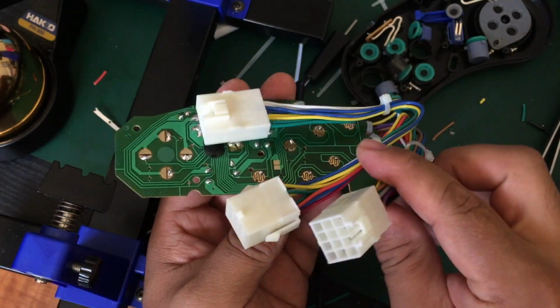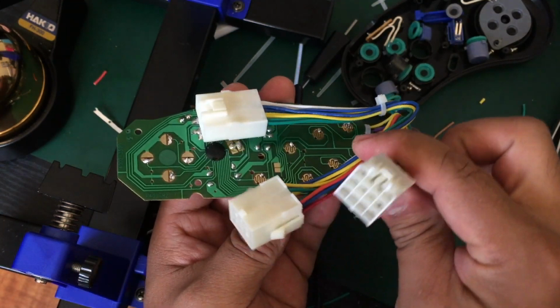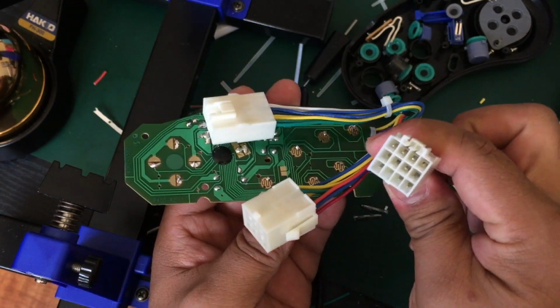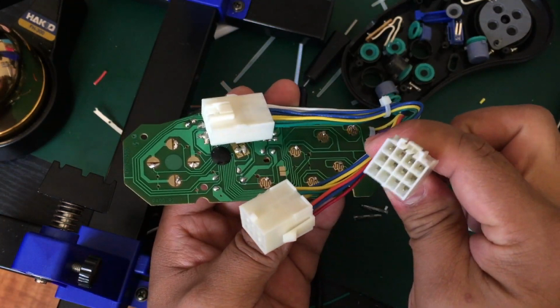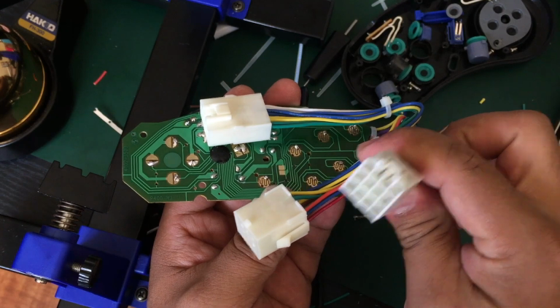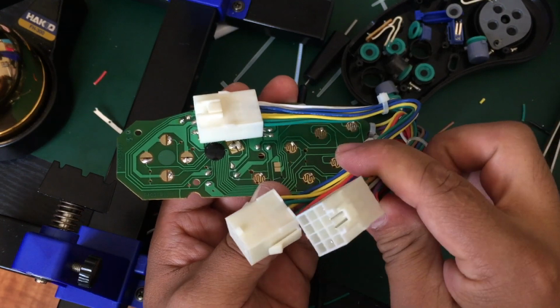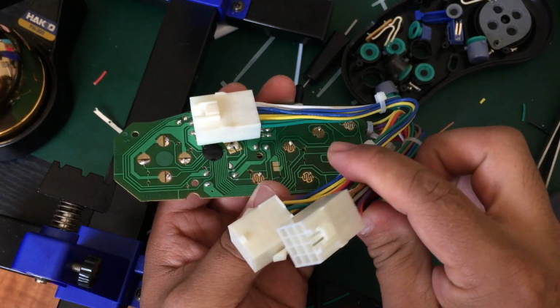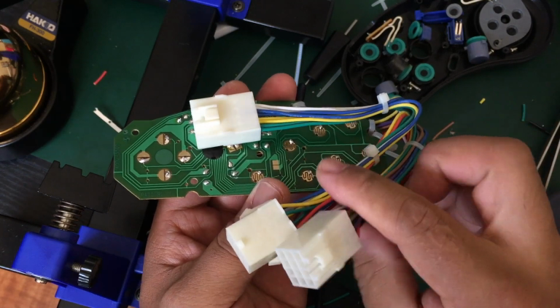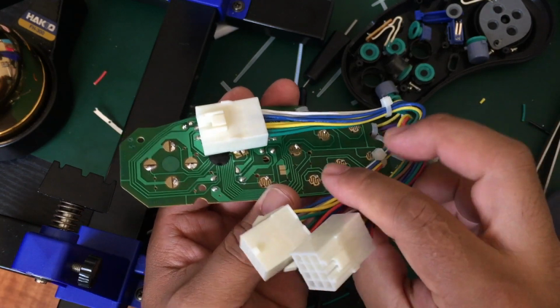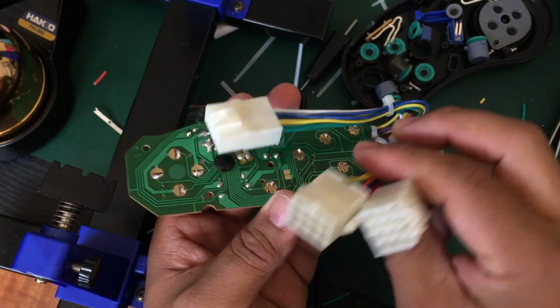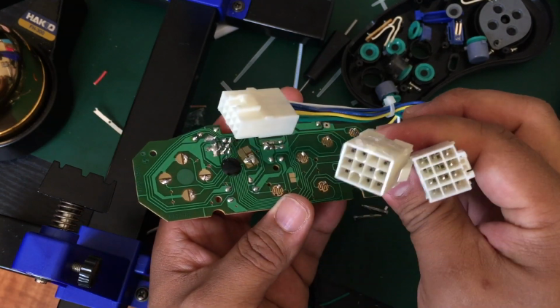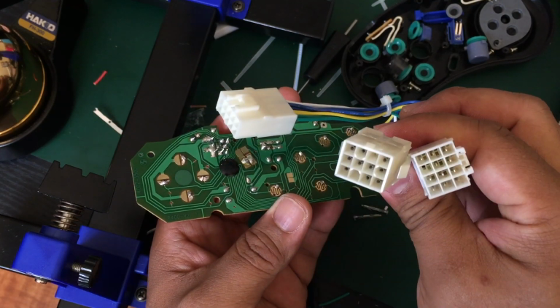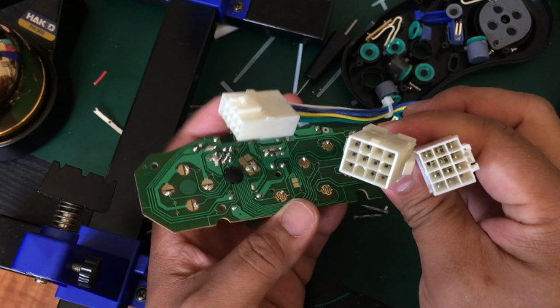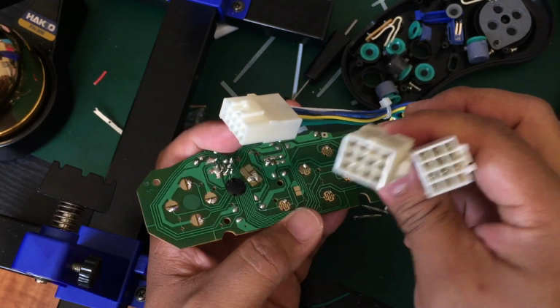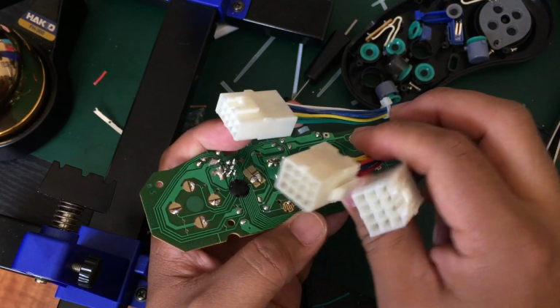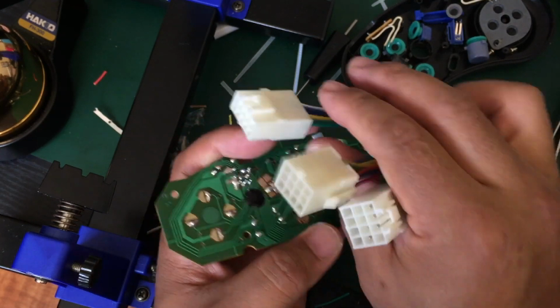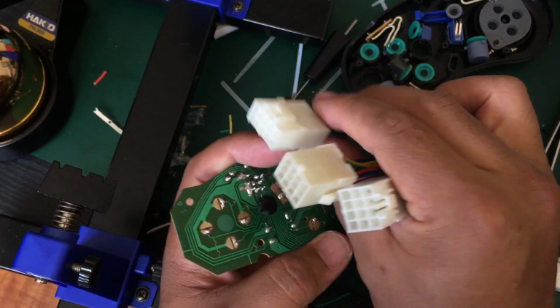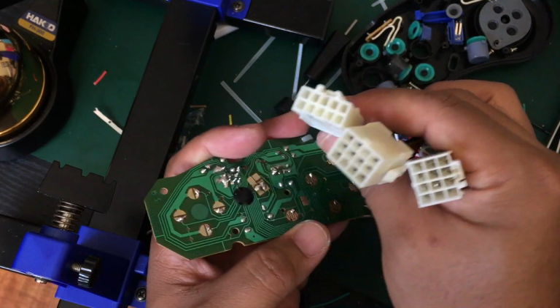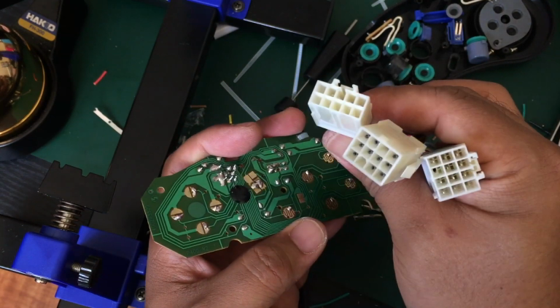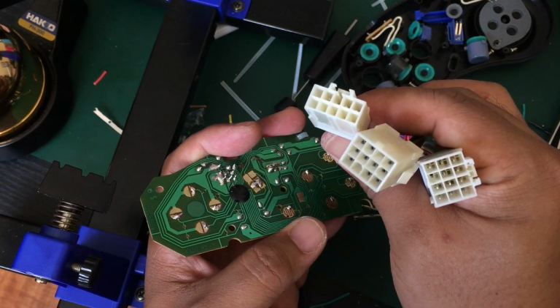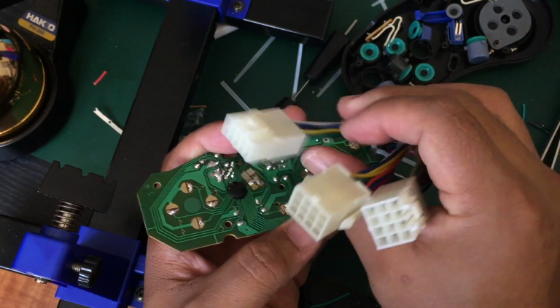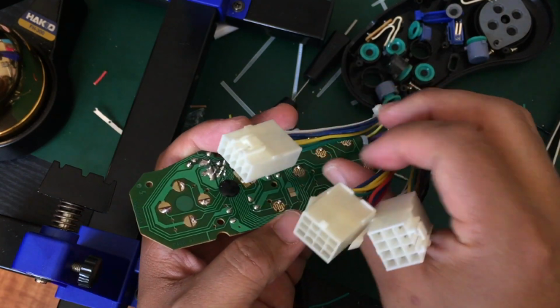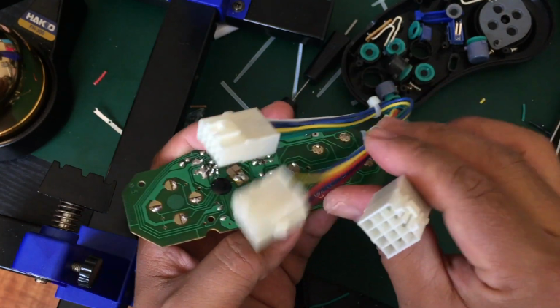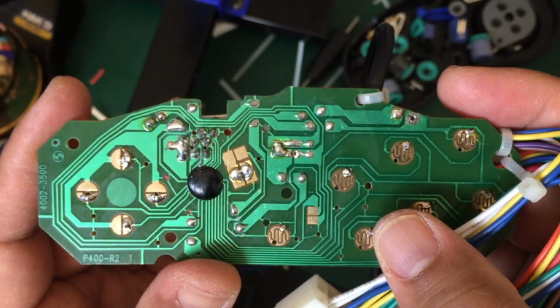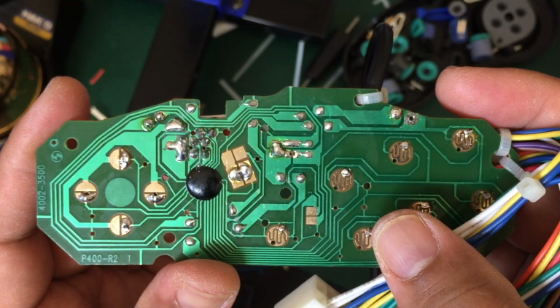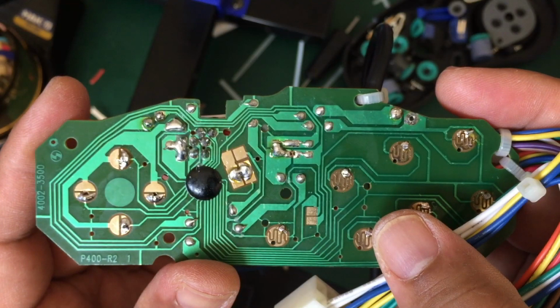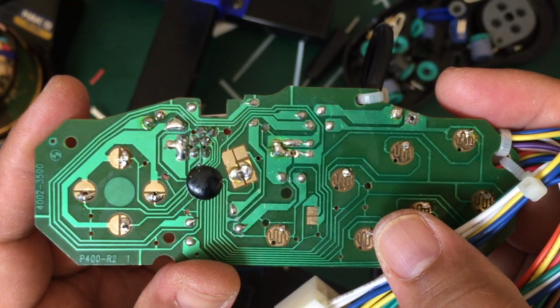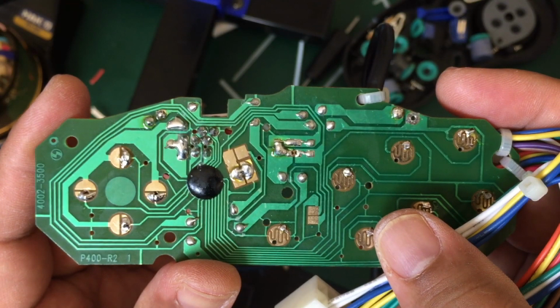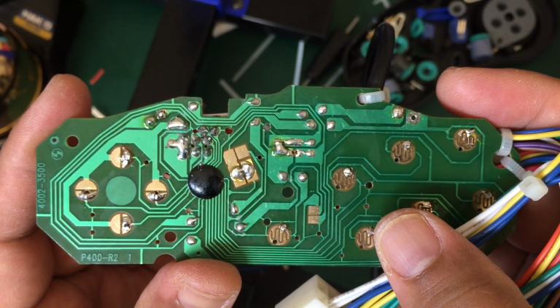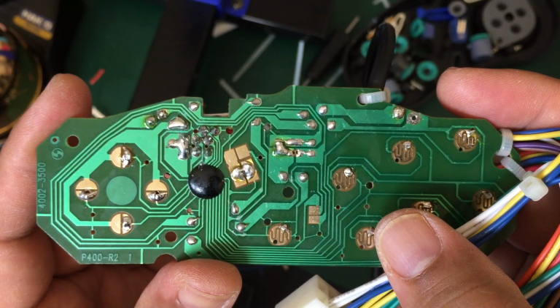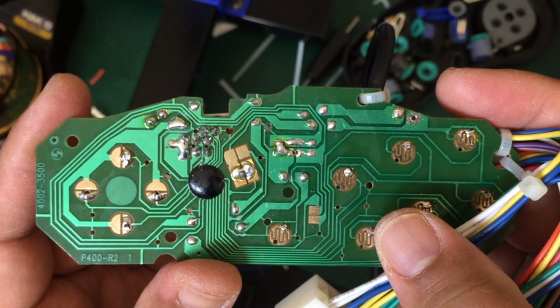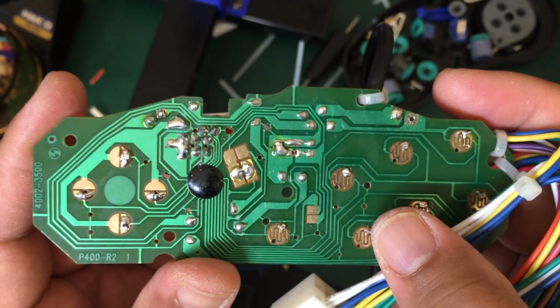So this is the Saturn PCB that's ready to be used in a Sega City panel.